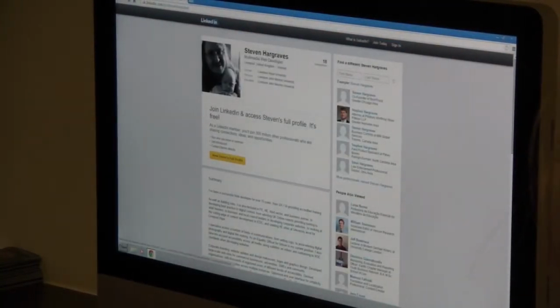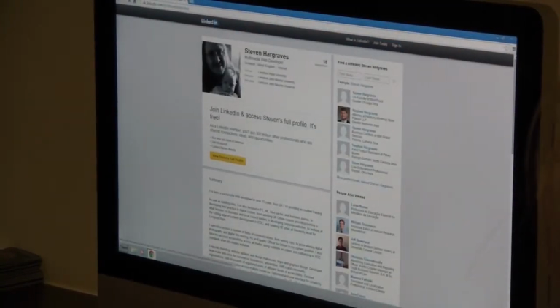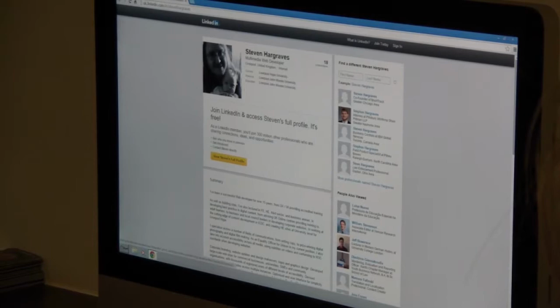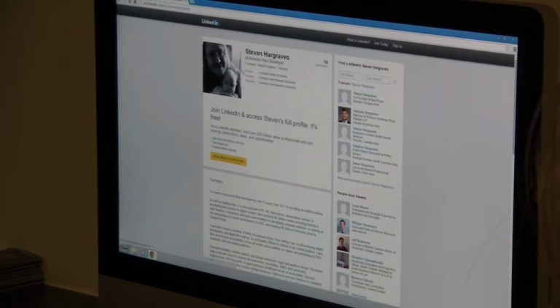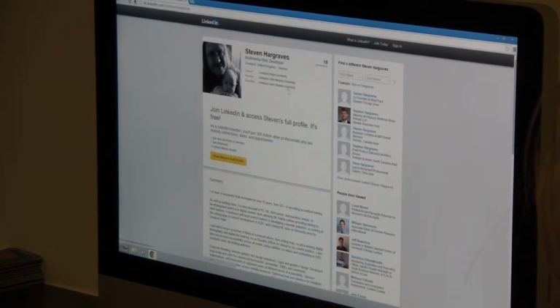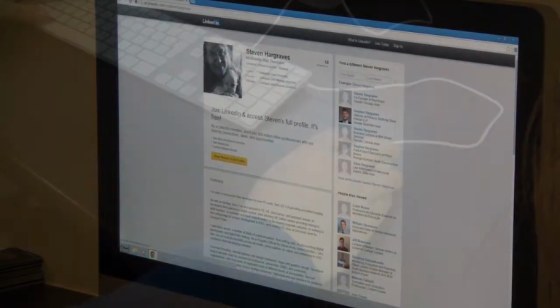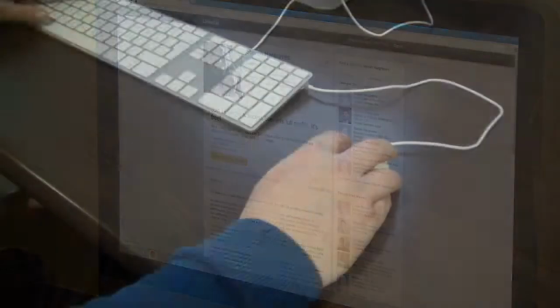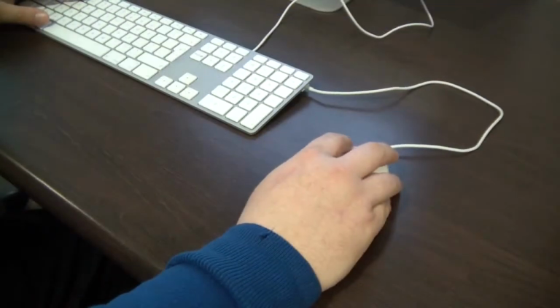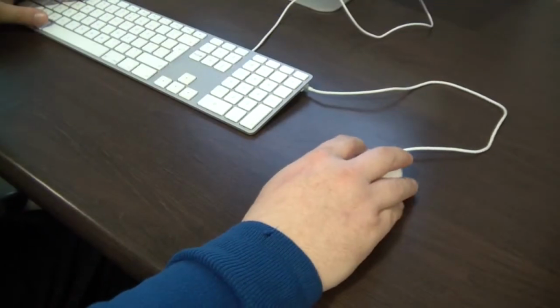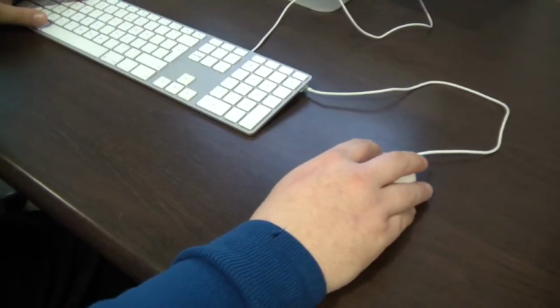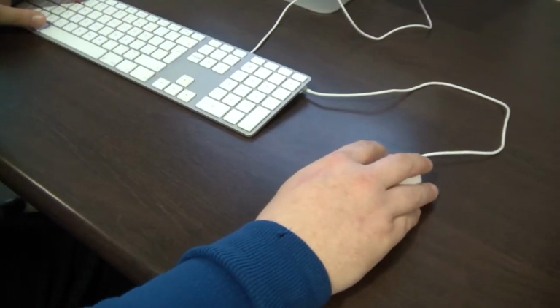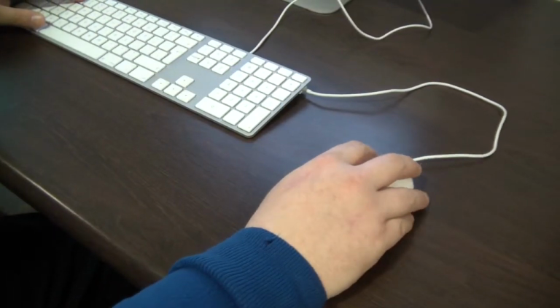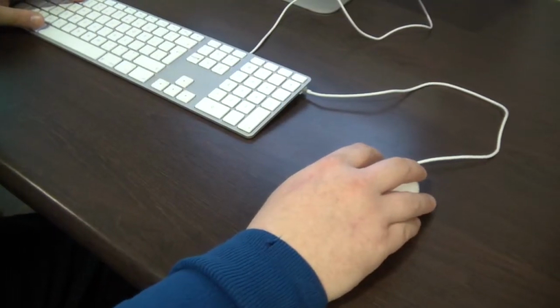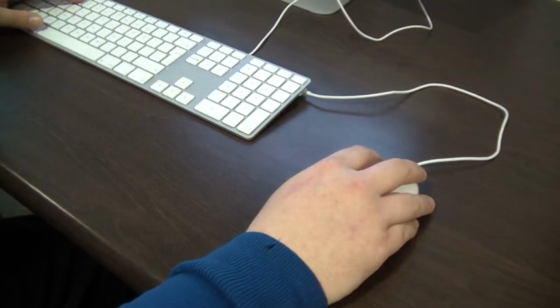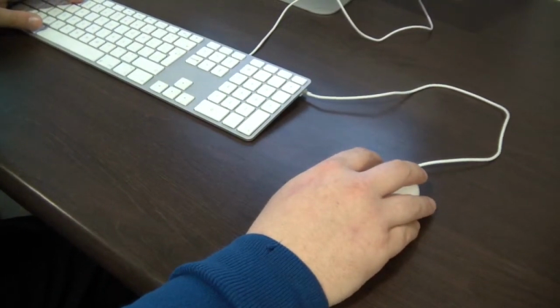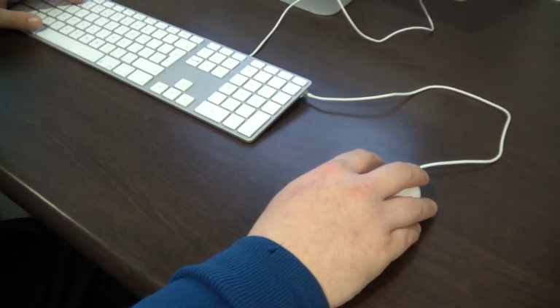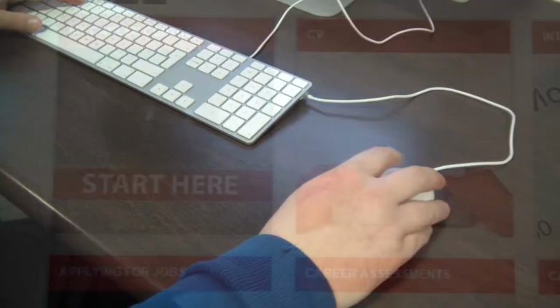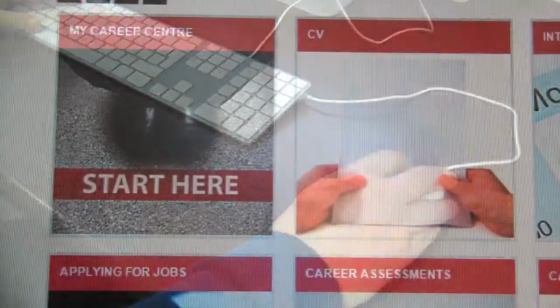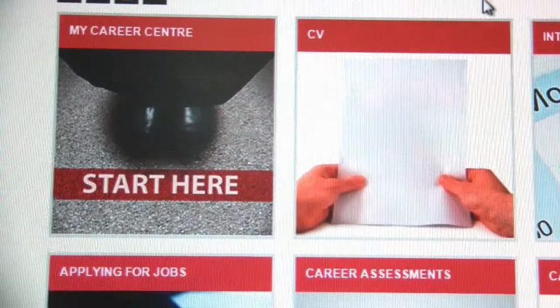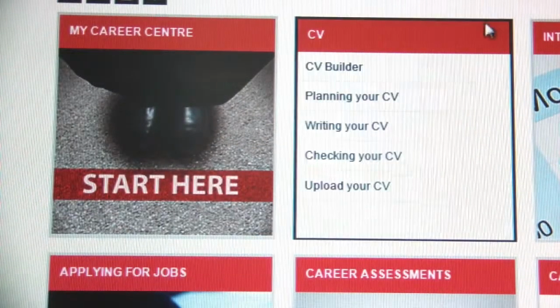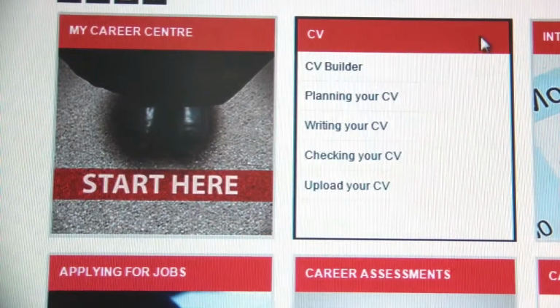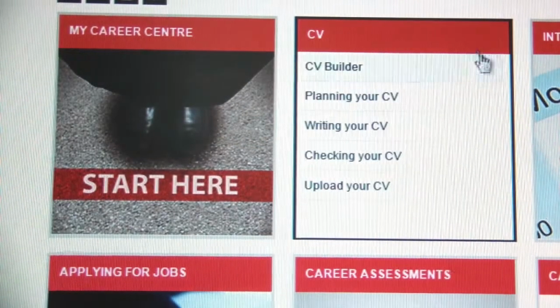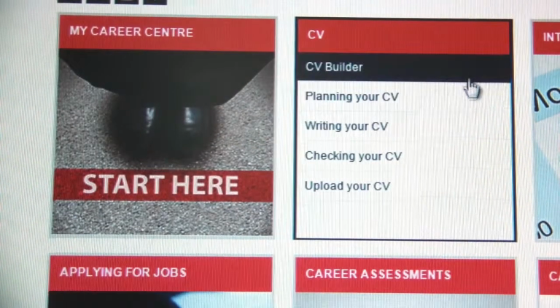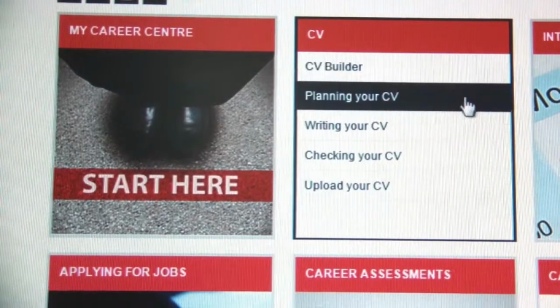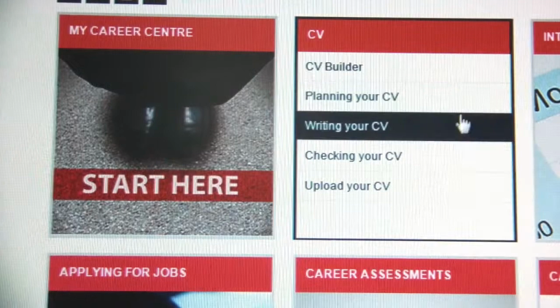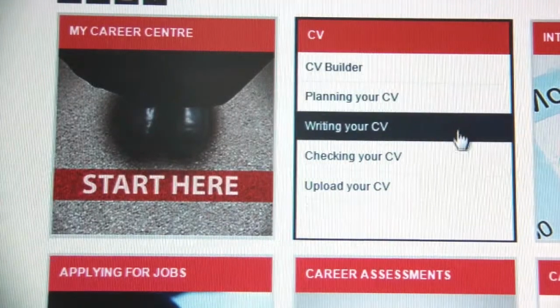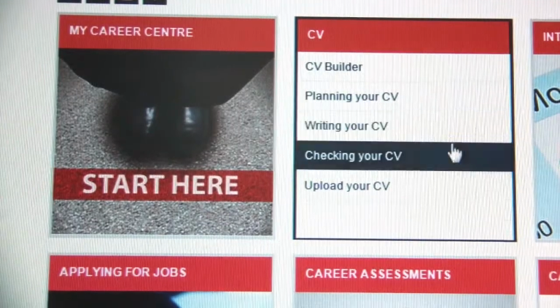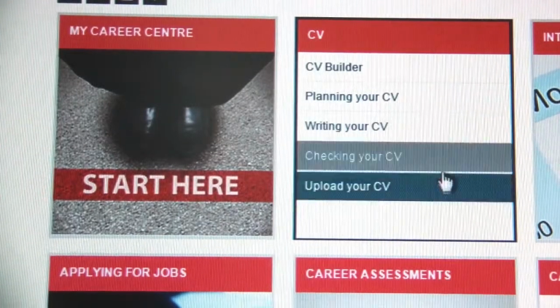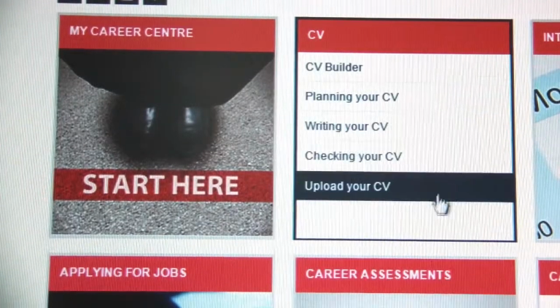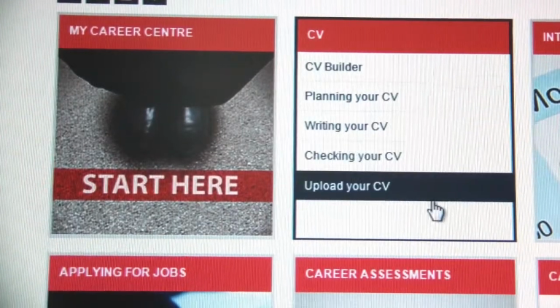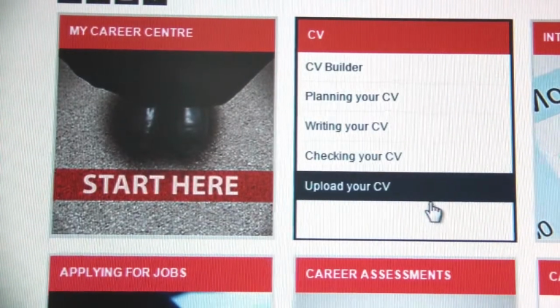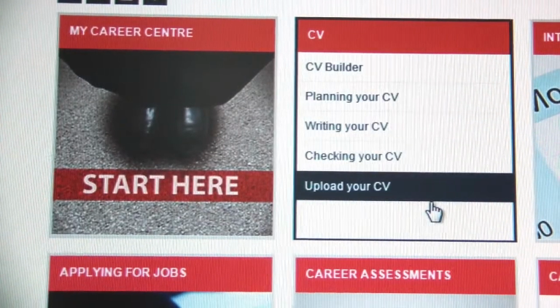The CV Builder is an easy to use tool that will help you quickly create an impressive downloadable CV which you can edit.